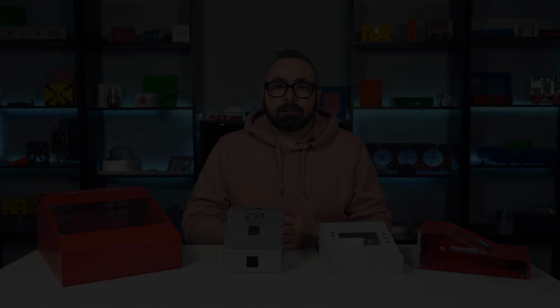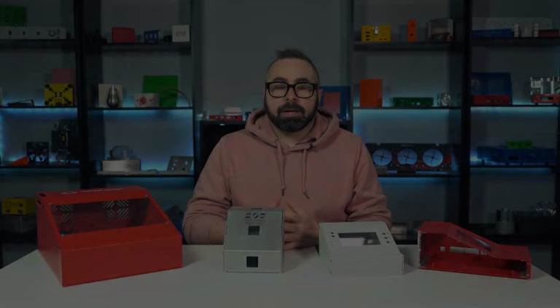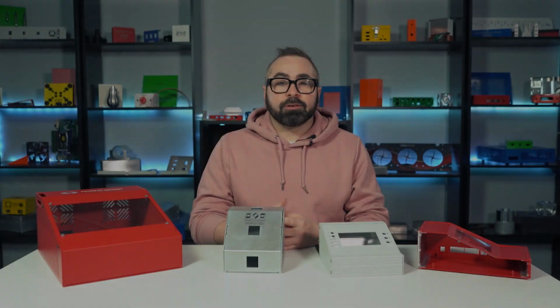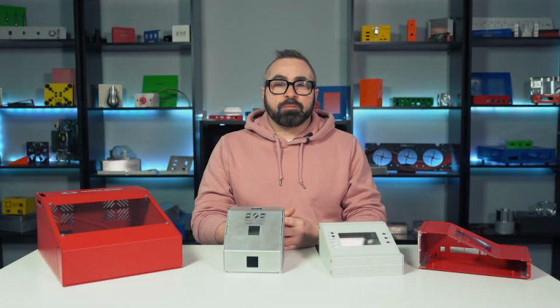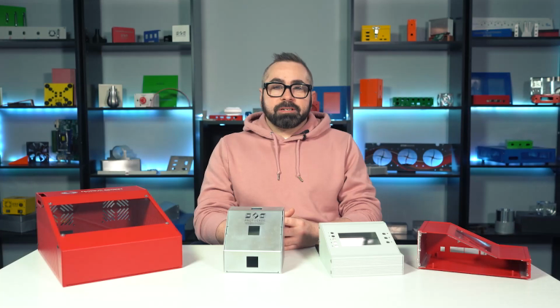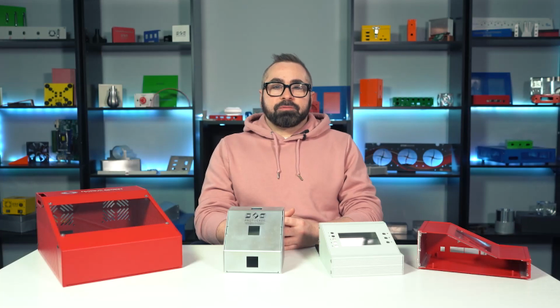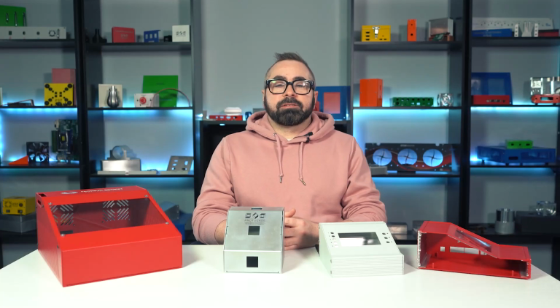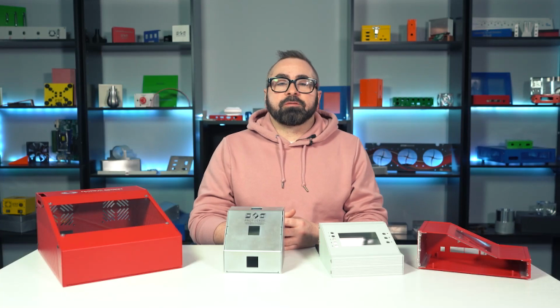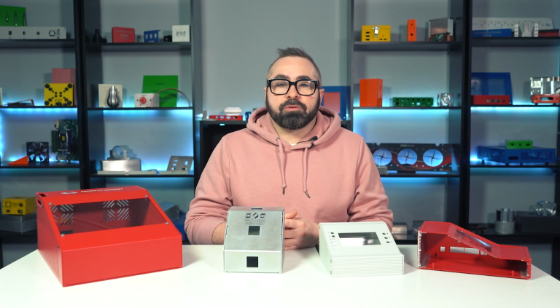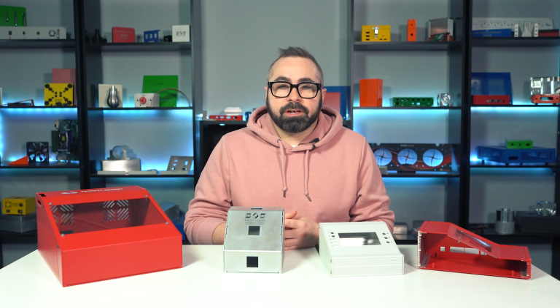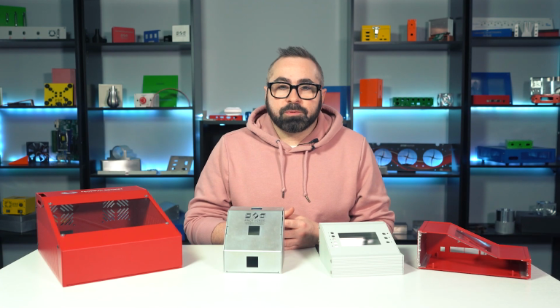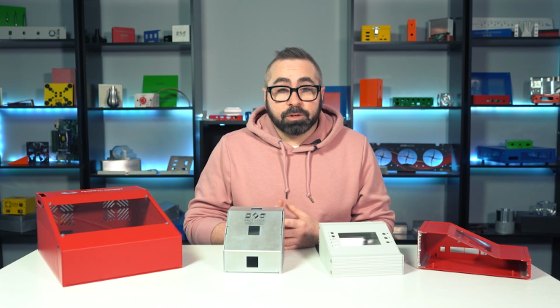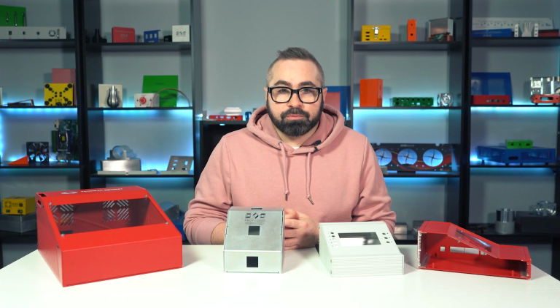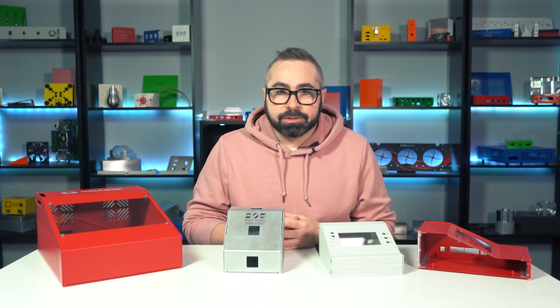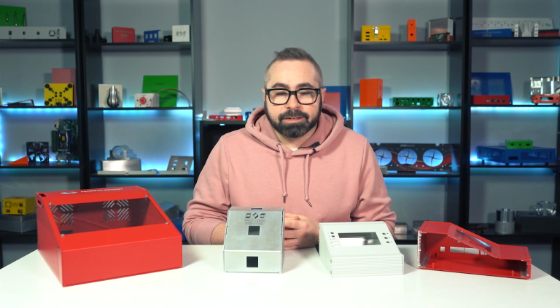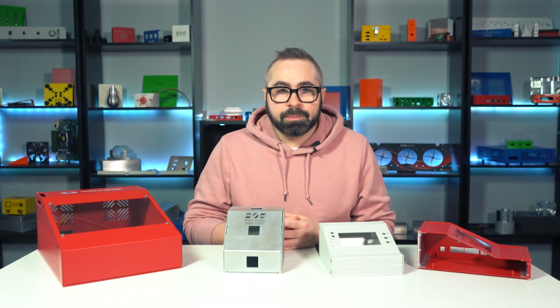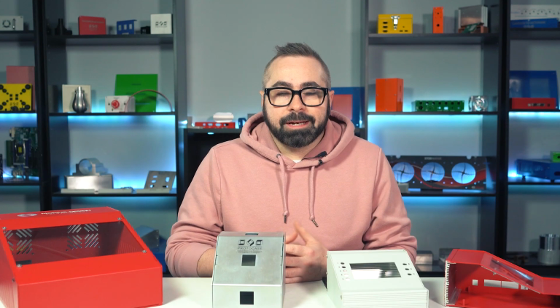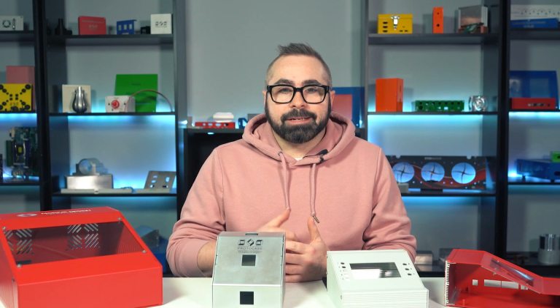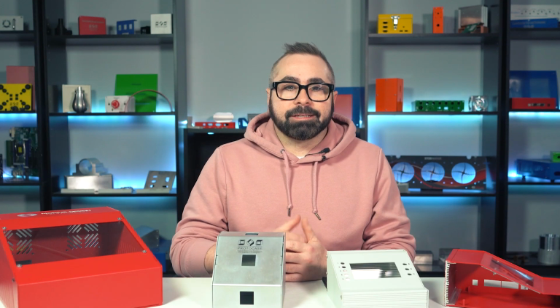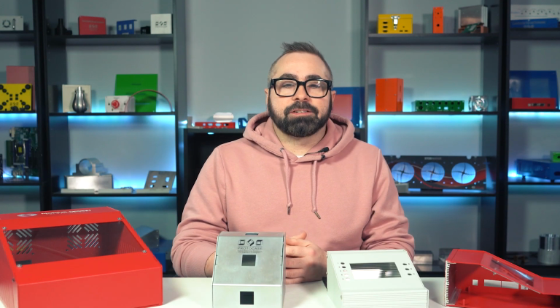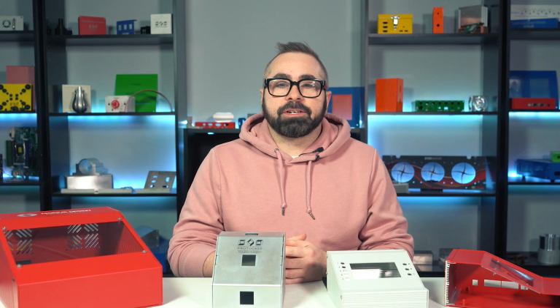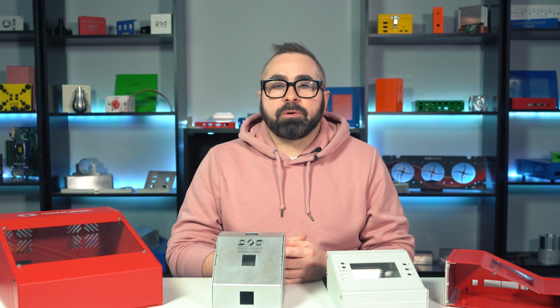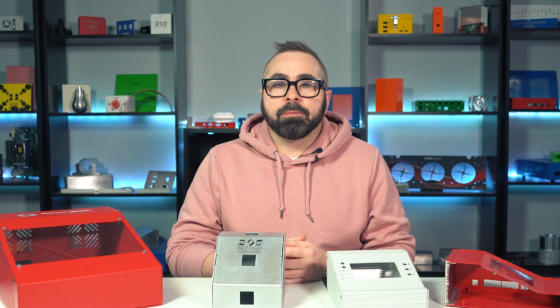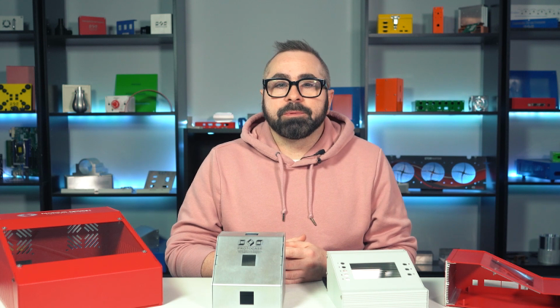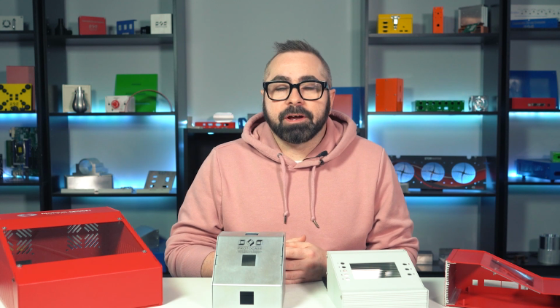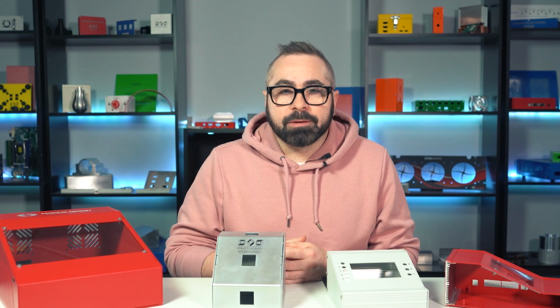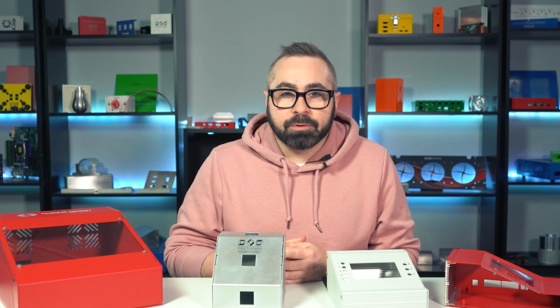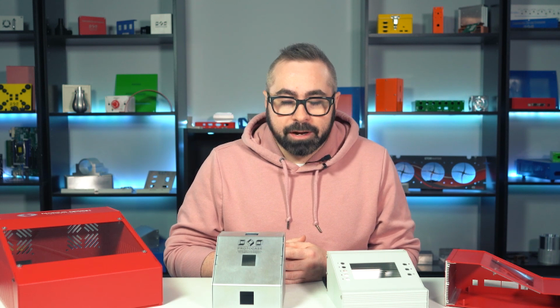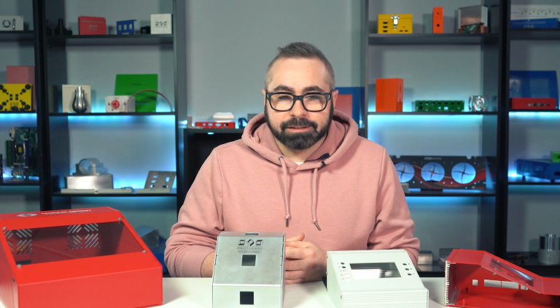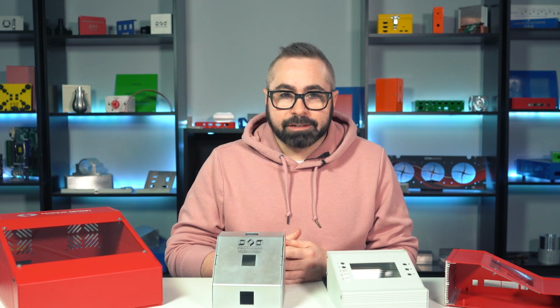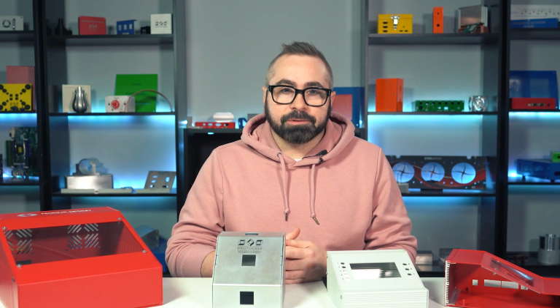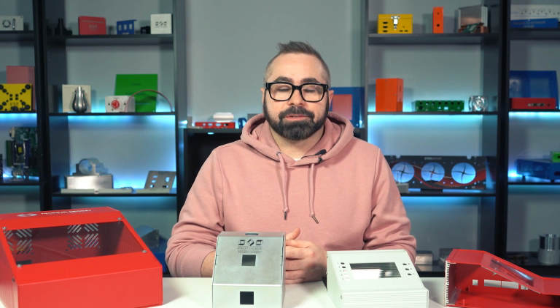Hey there everybody, Chris here from Protocase with another Proto Tech Tip, and in today's video I'm going to be talking about consulate enclosures.